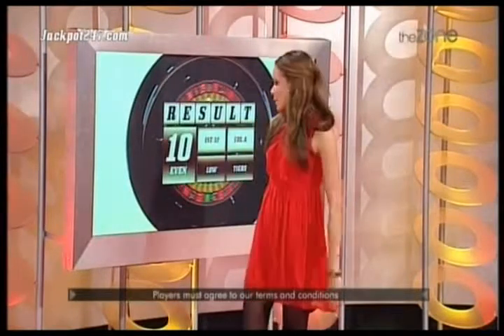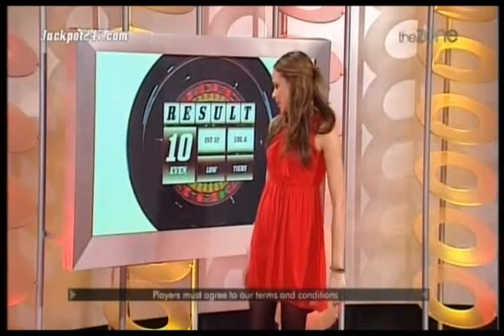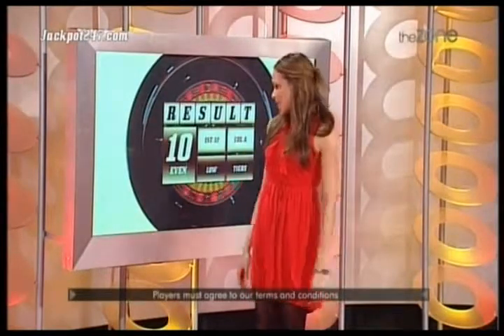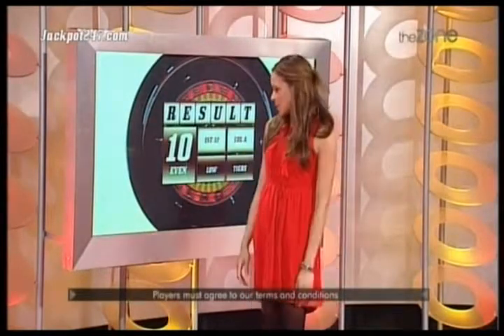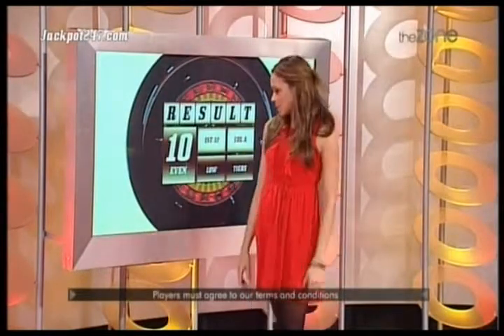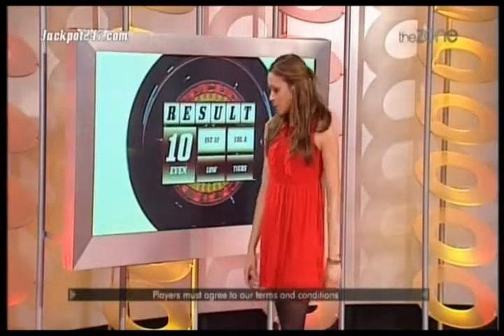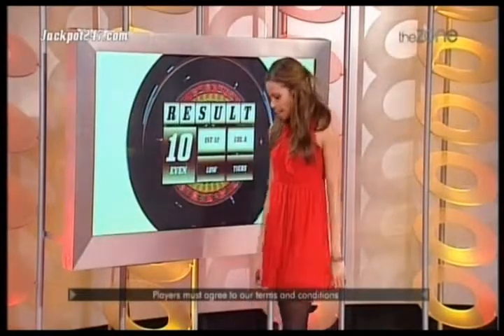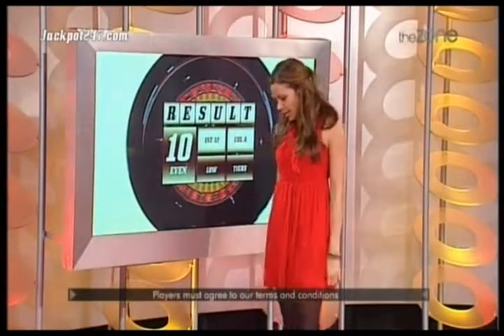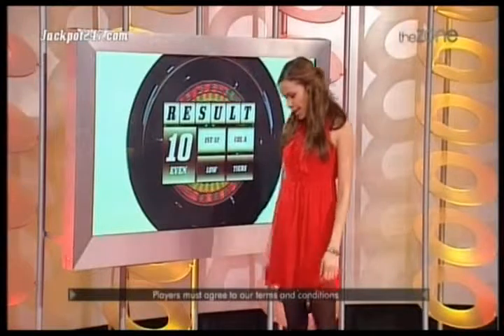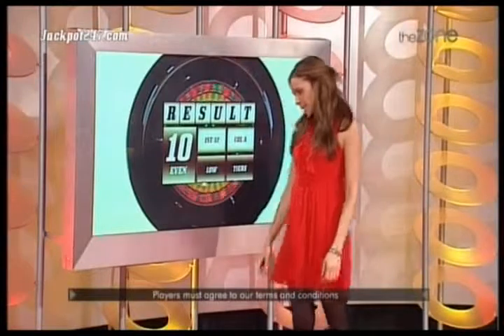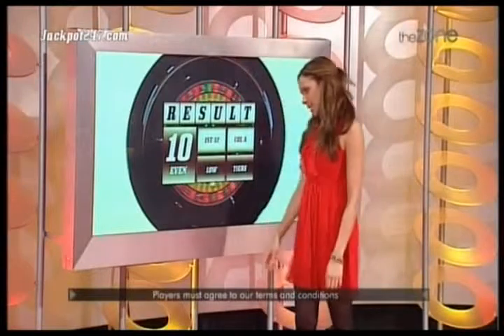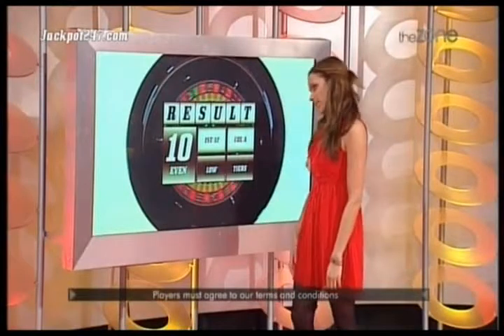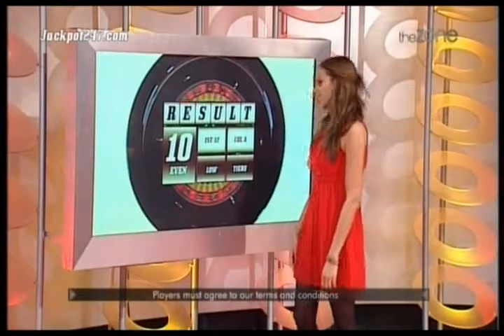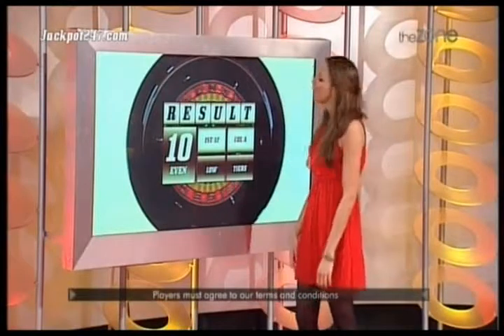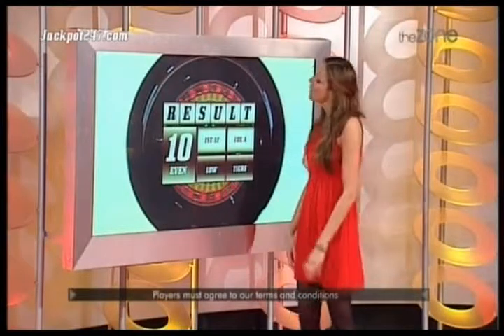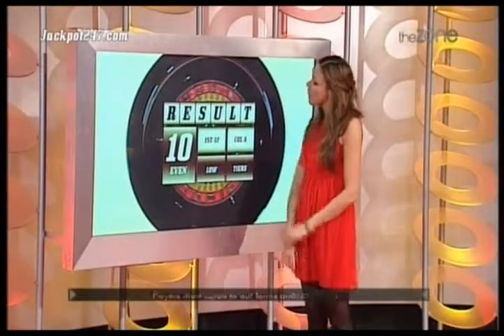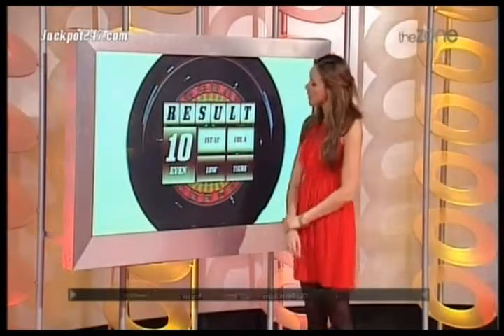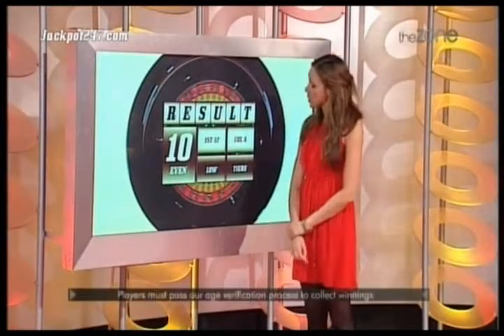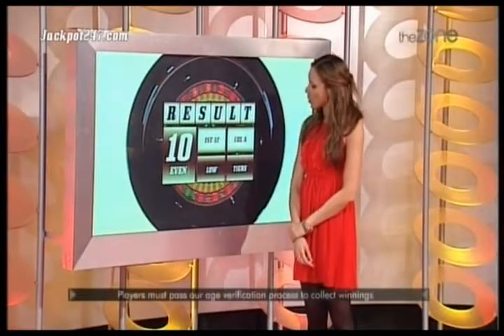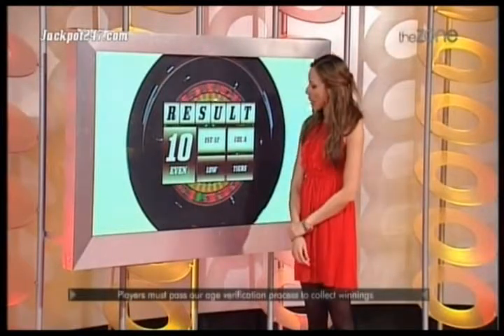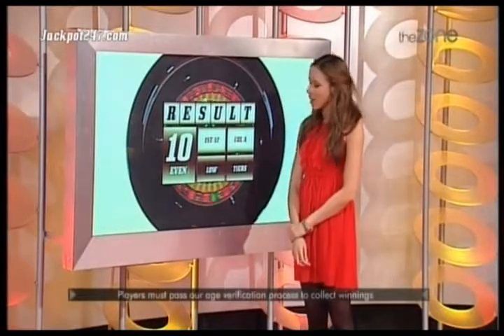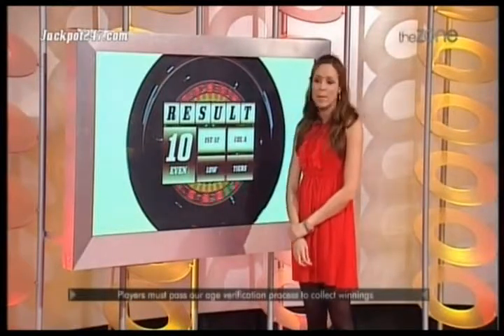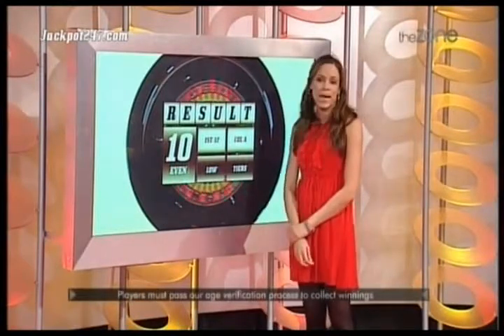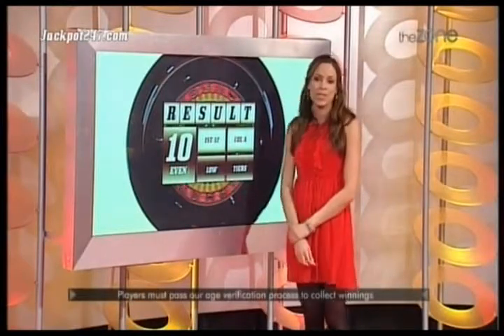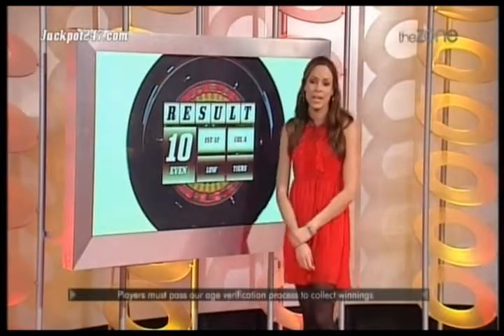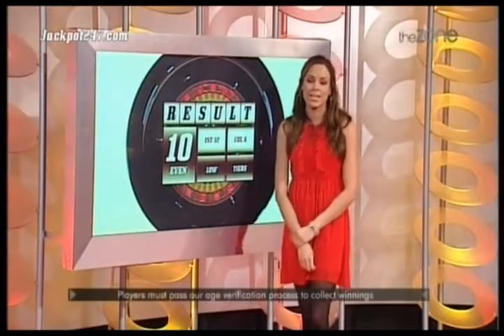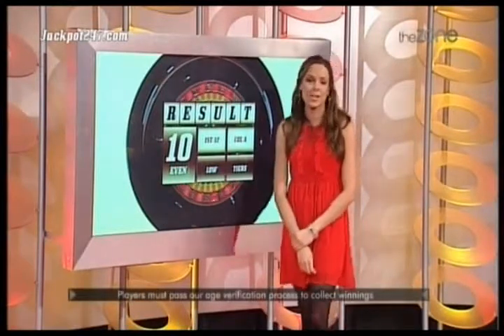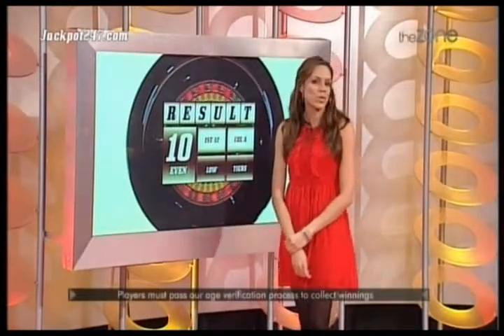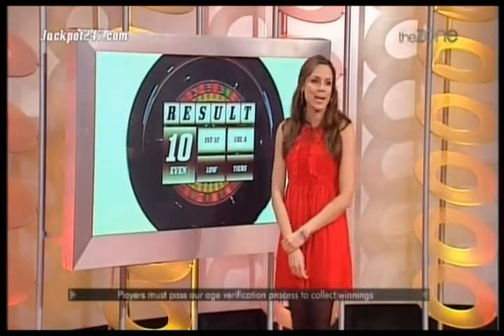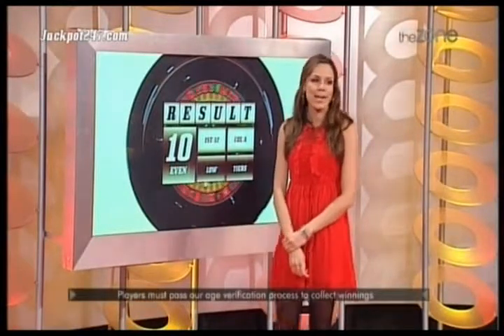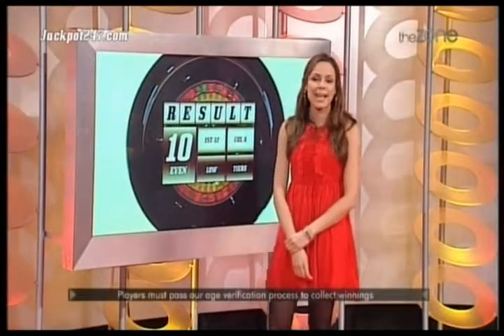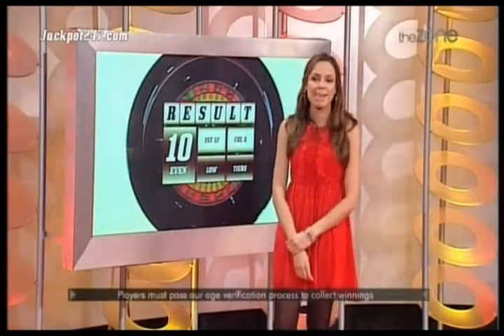Number 10 is your result — black and even. First dozen, Column A, a low number, and the tiers.